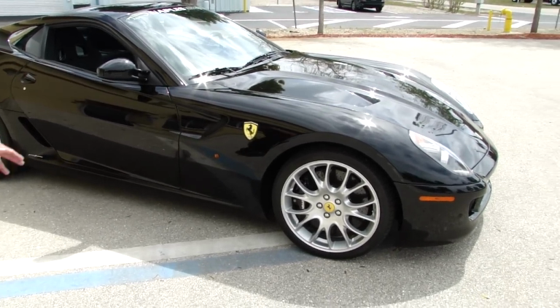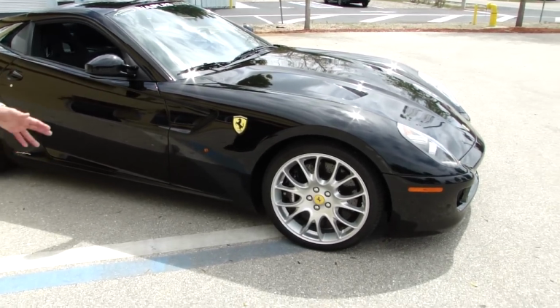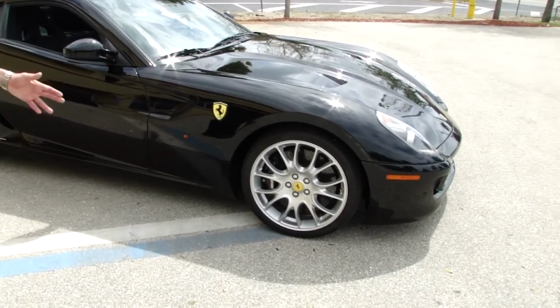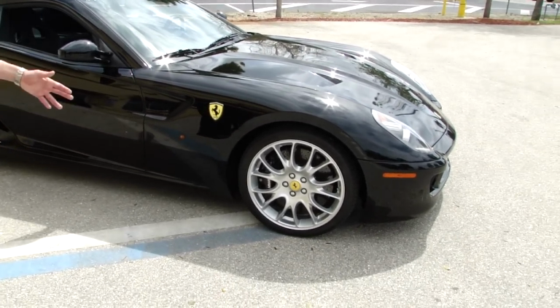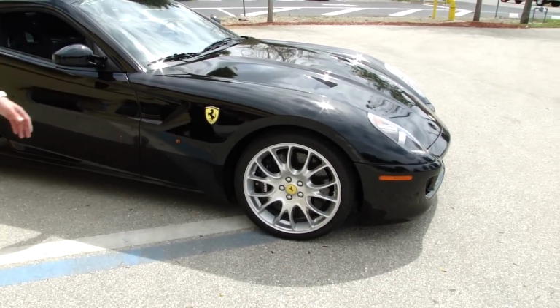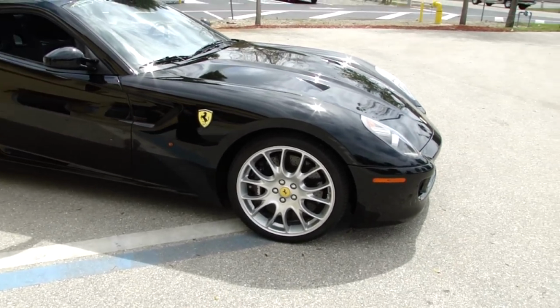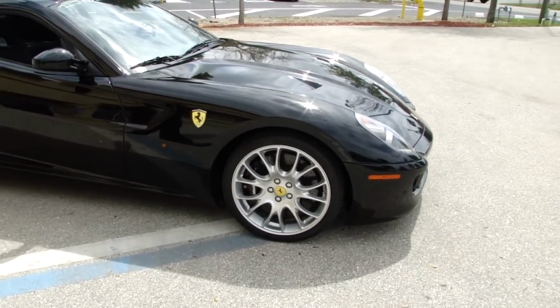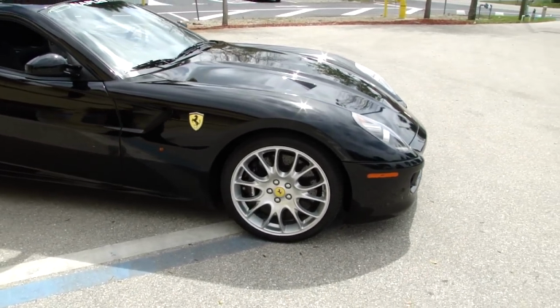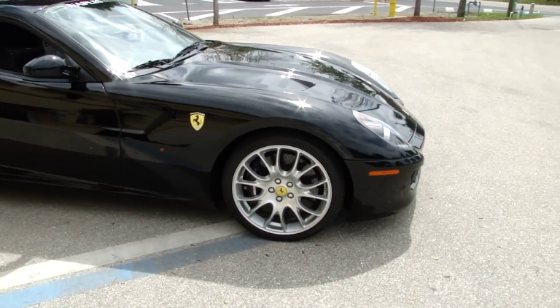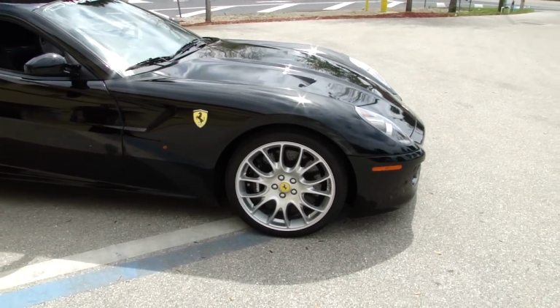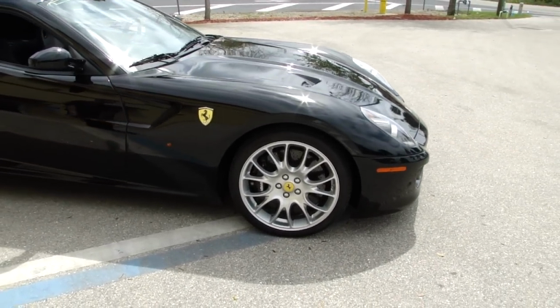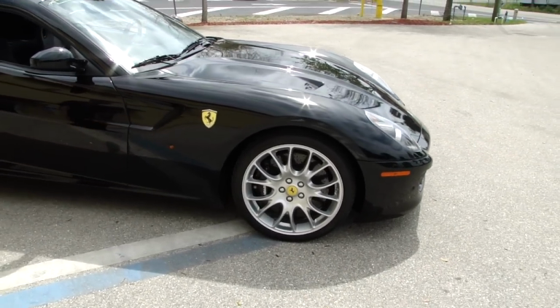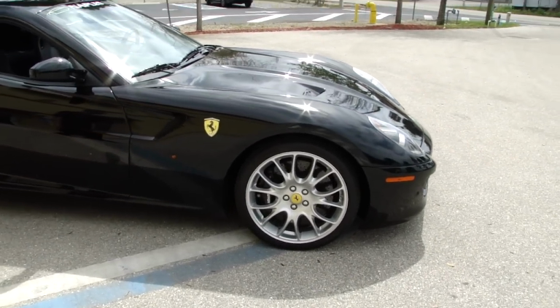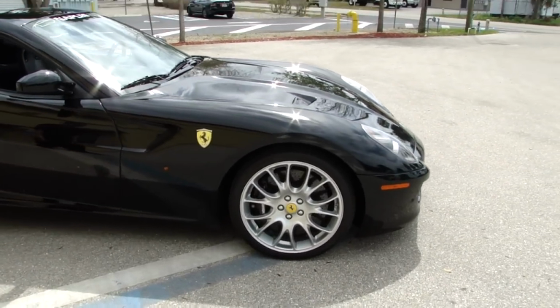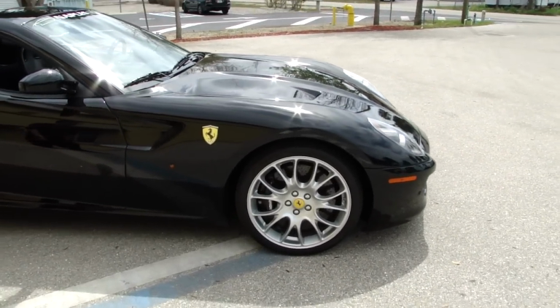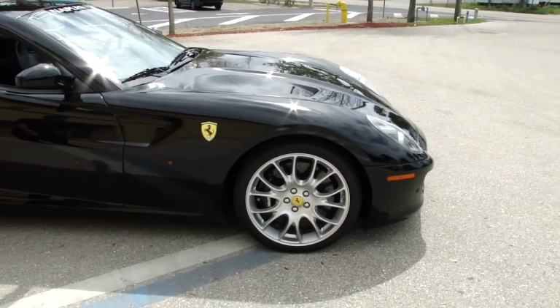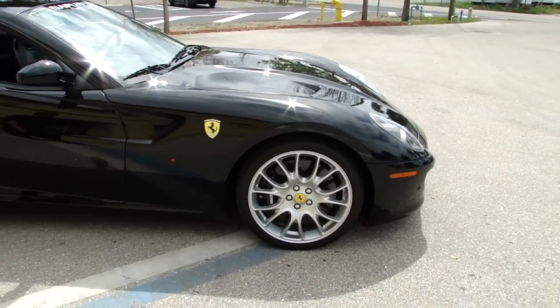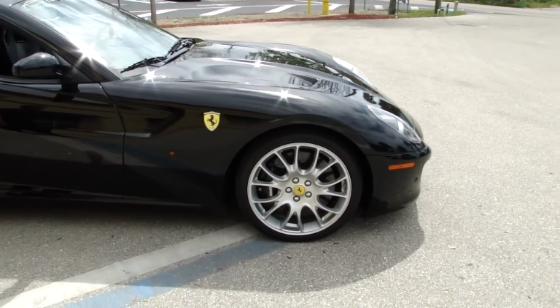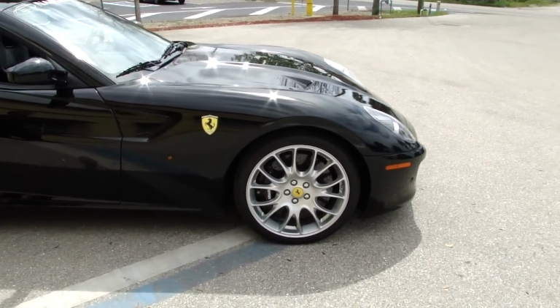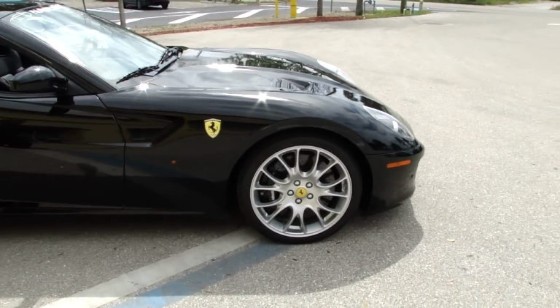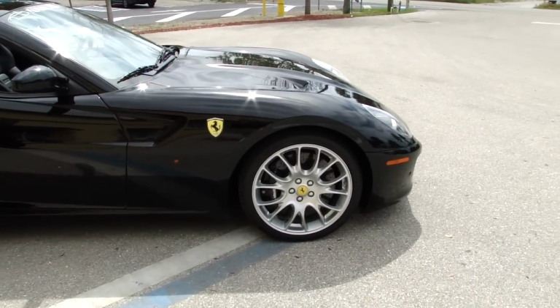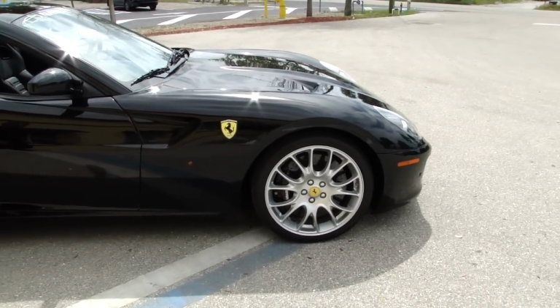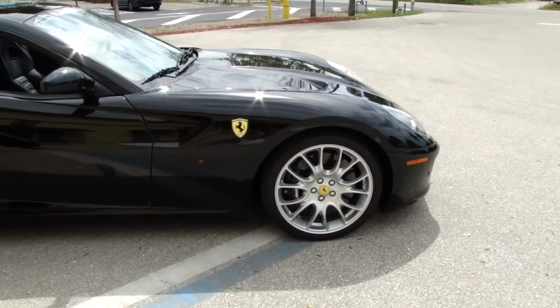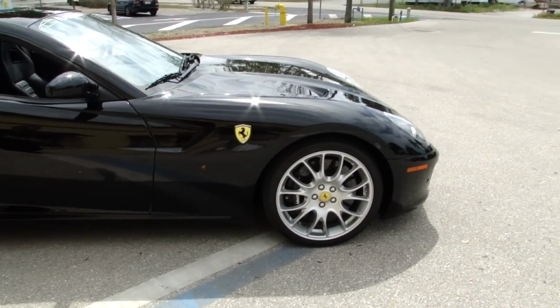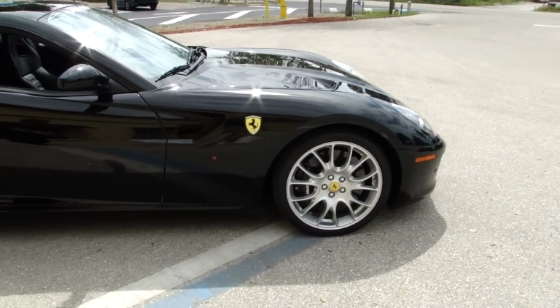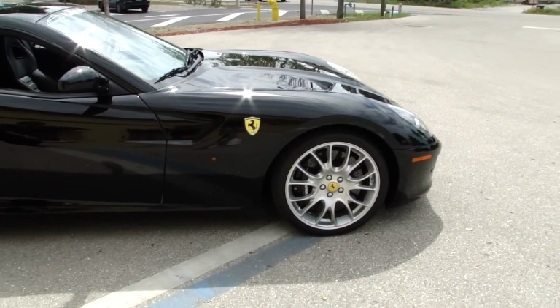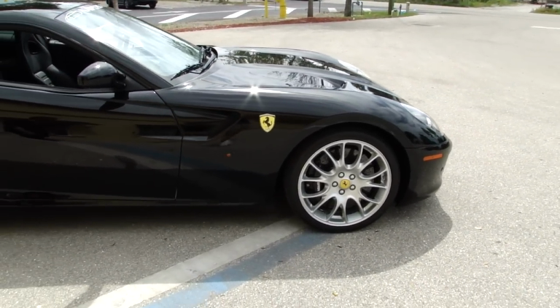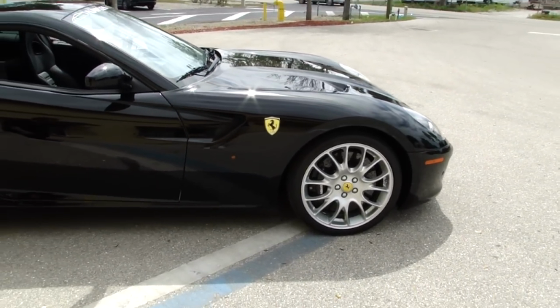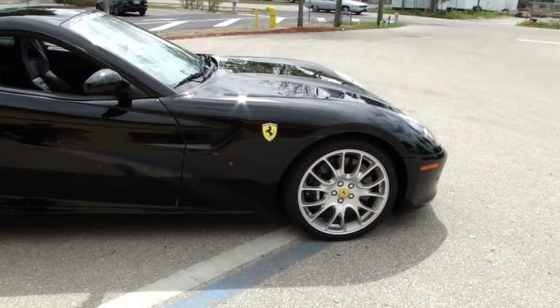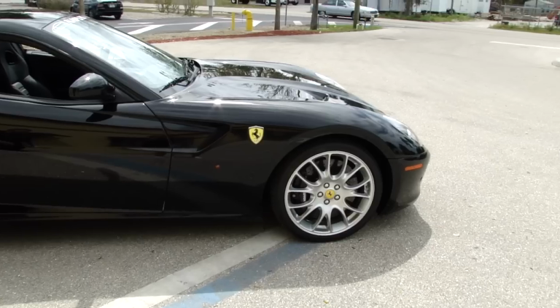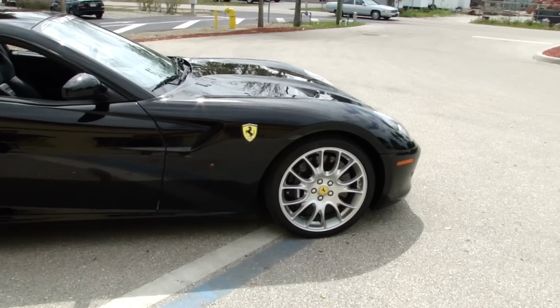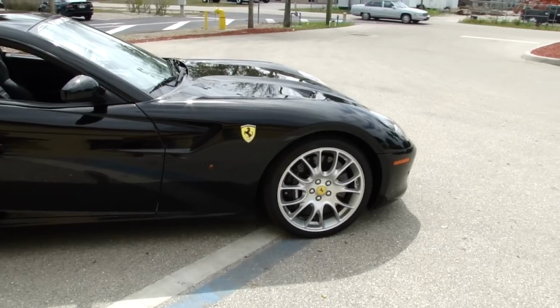As we walk down the side, you'll notice the 20-inch wheels we were speaking about, as well as the shields in the fender.